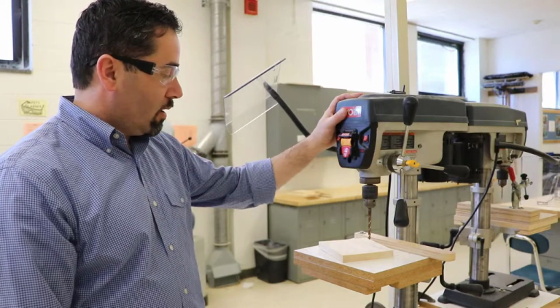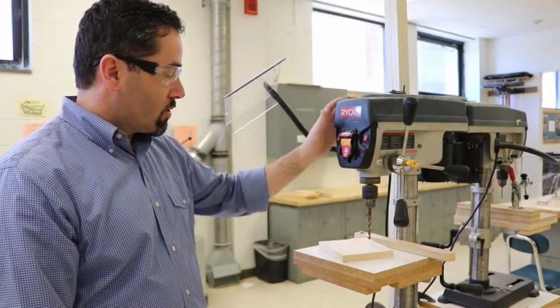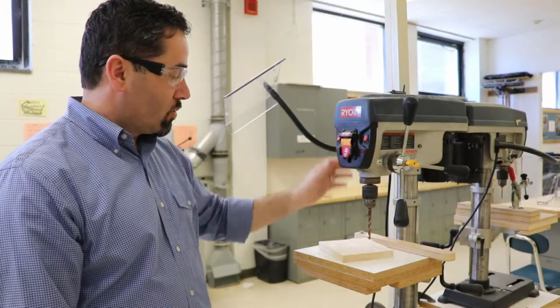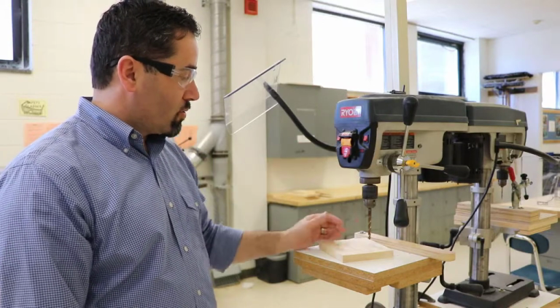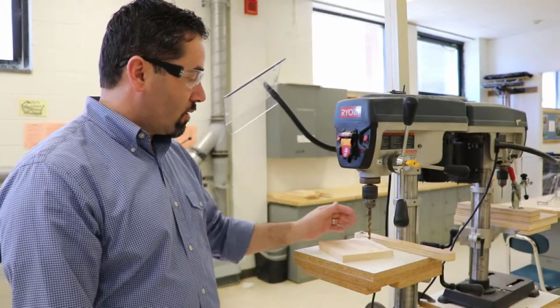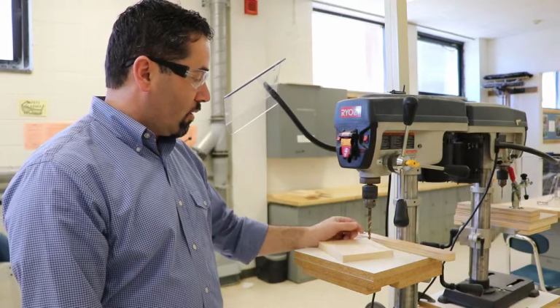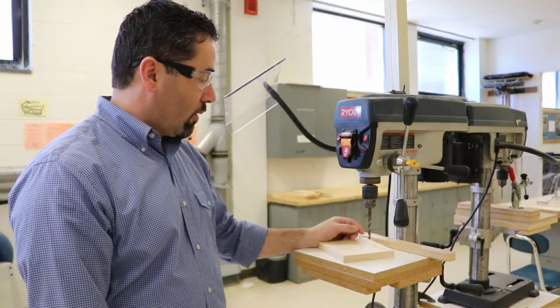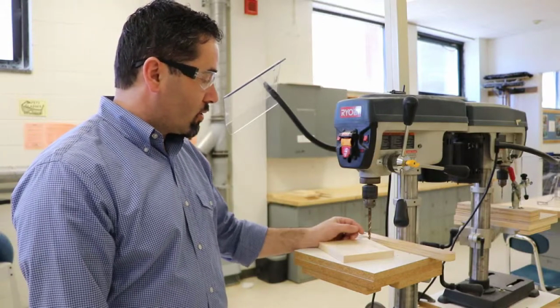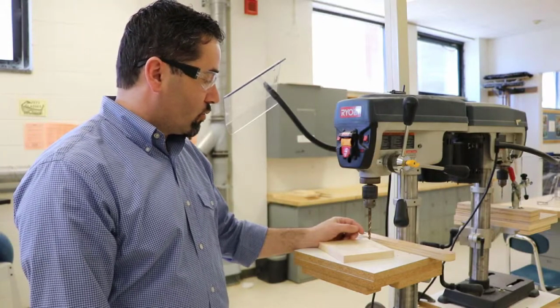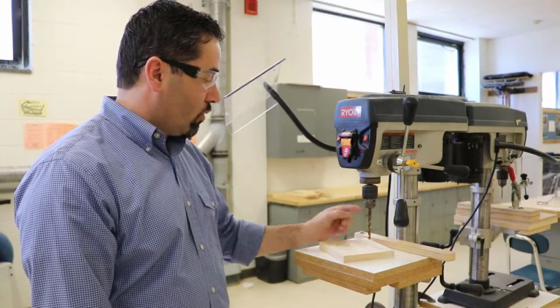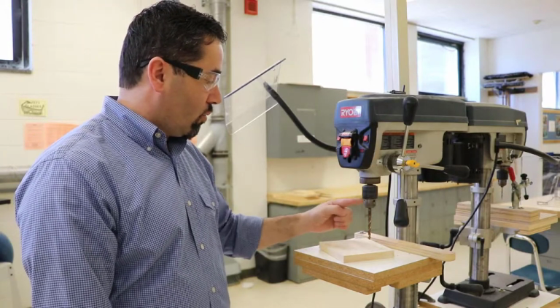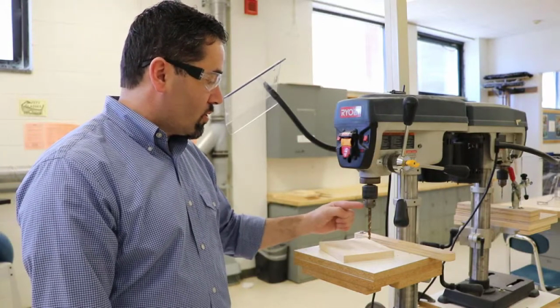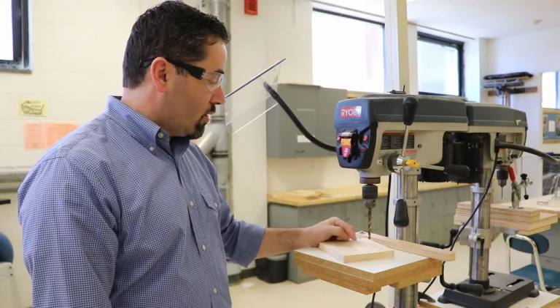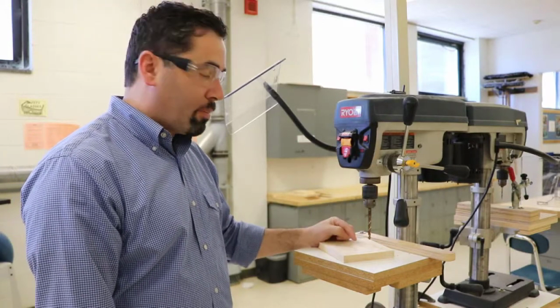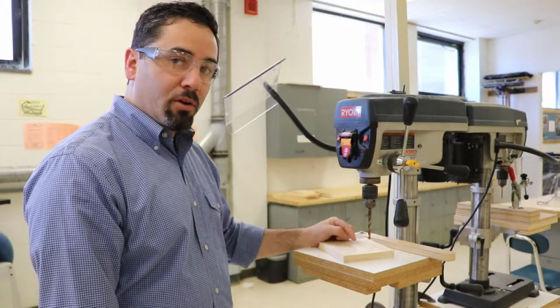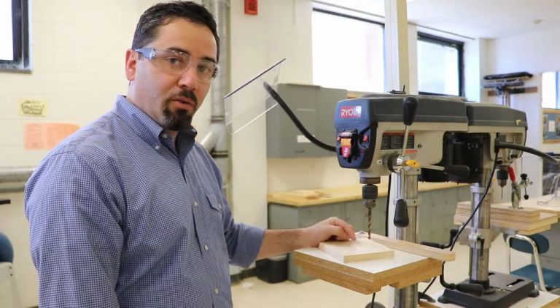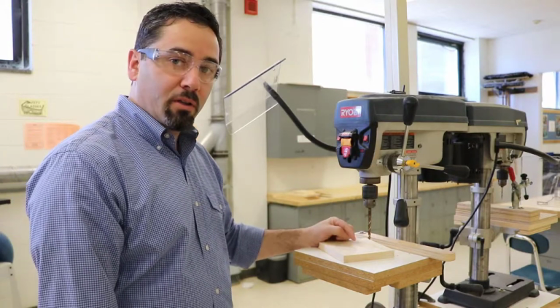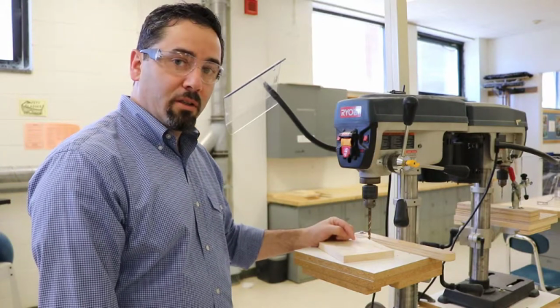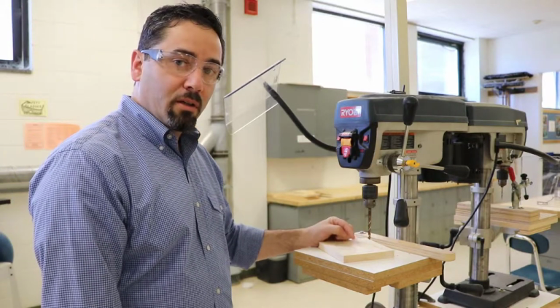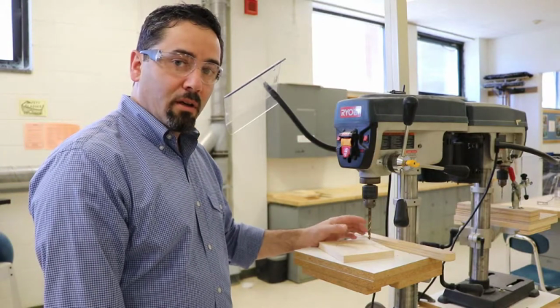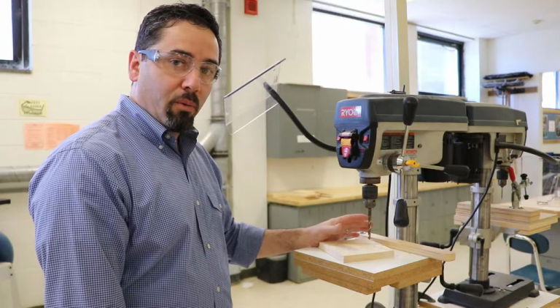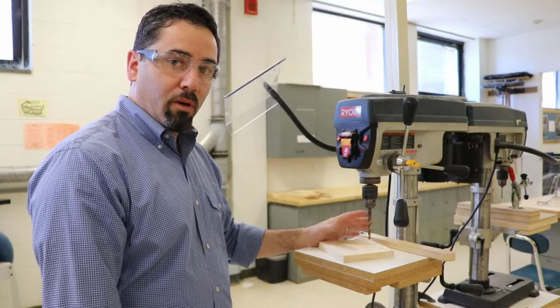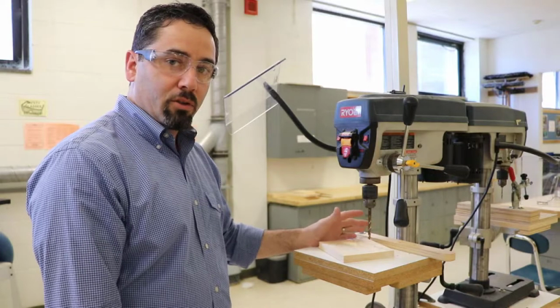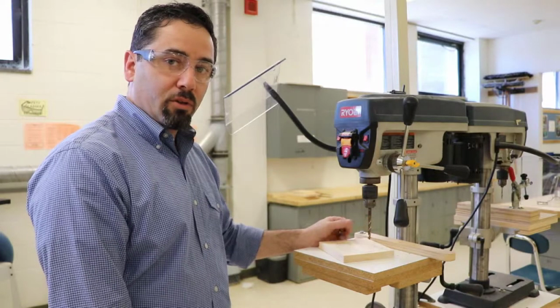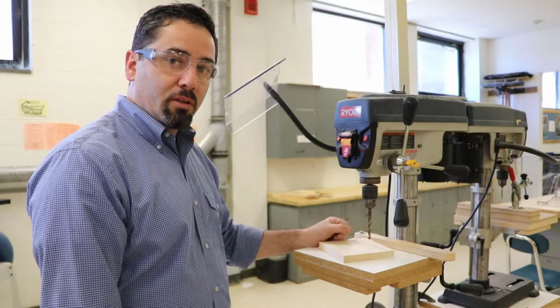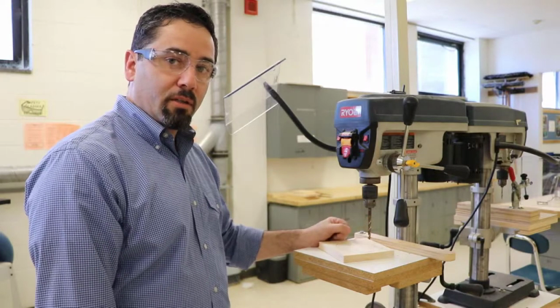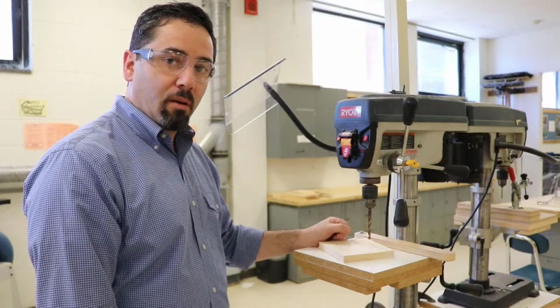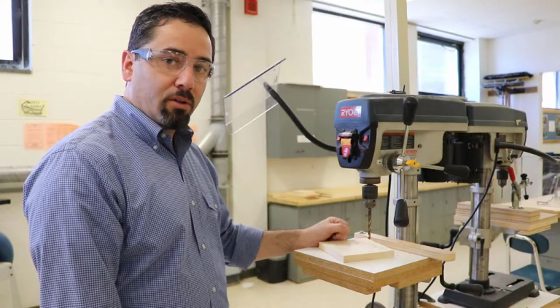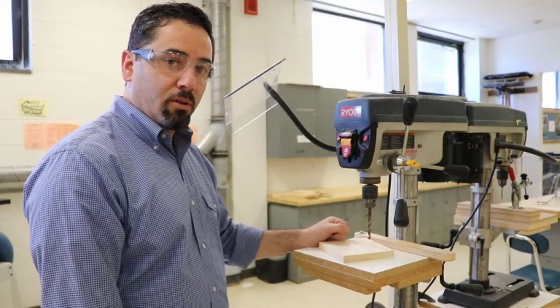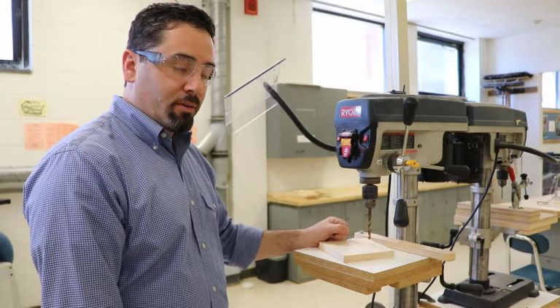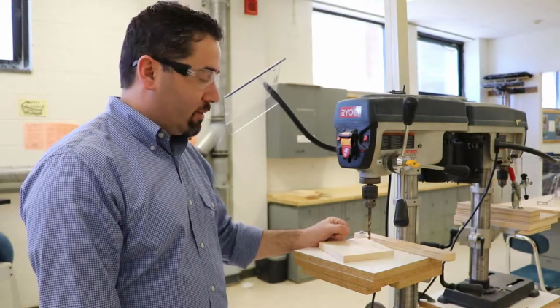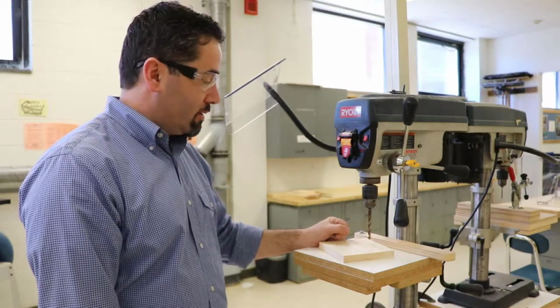This tool is going to allow us to drill holes into parts vertically. We can also adjust the table to do other things.